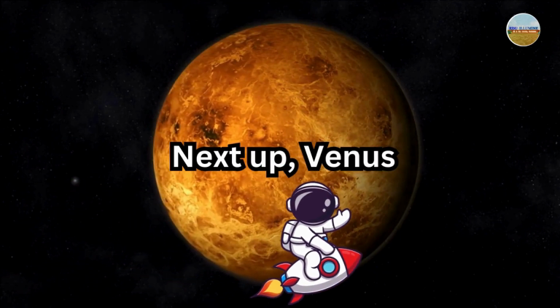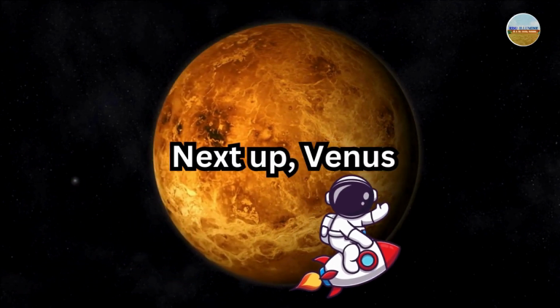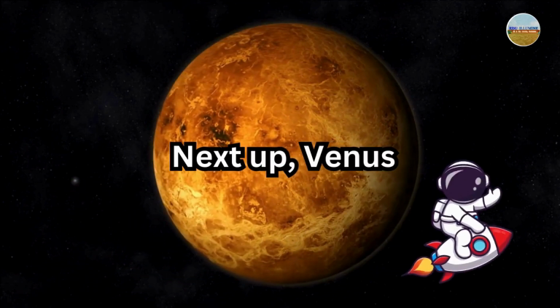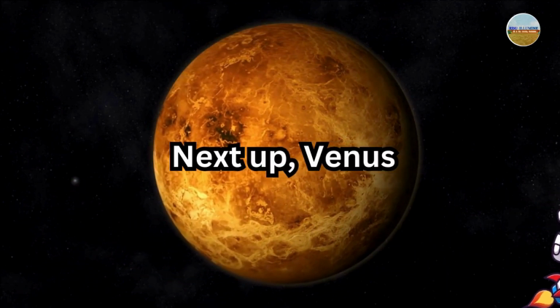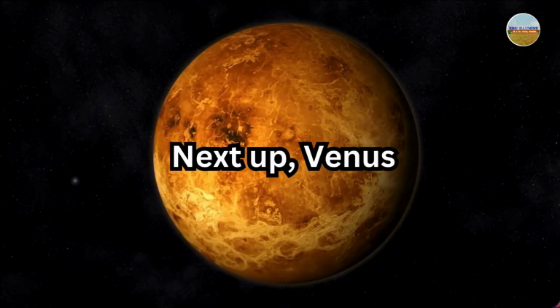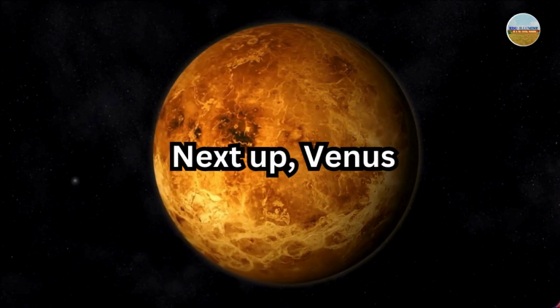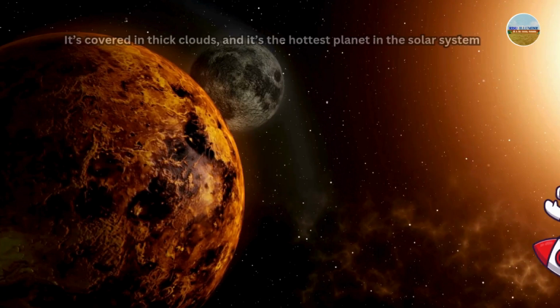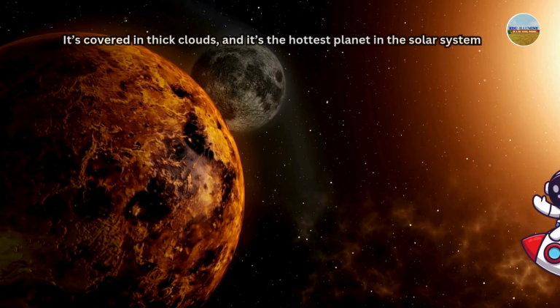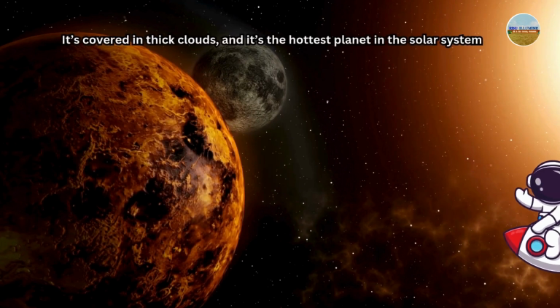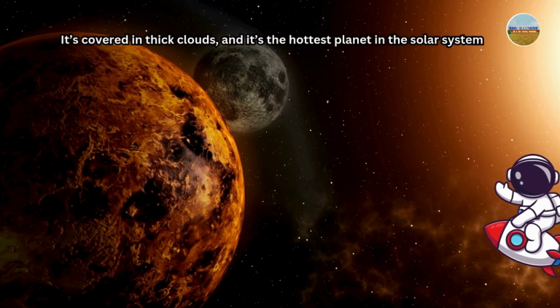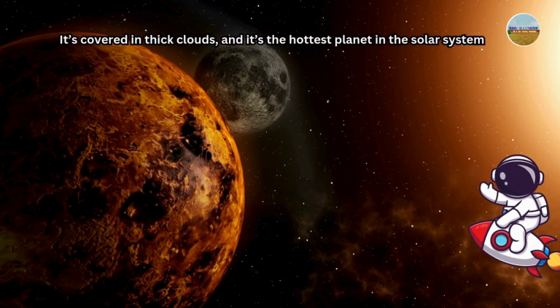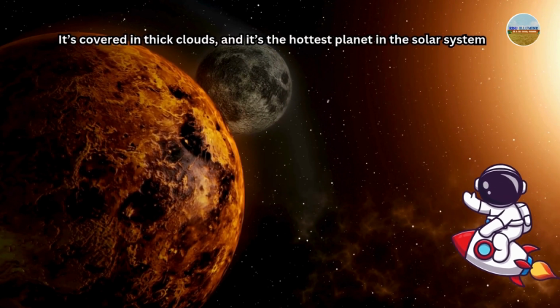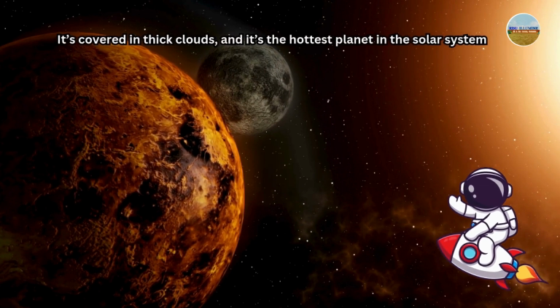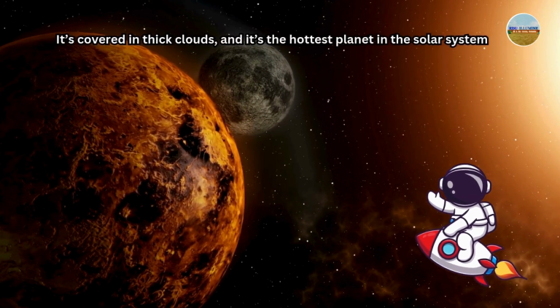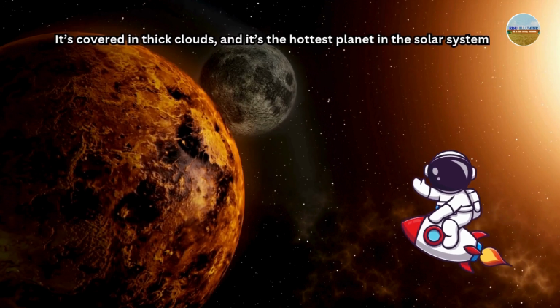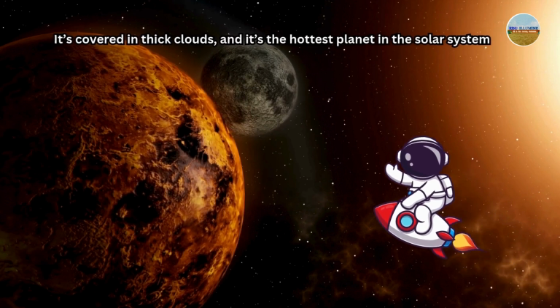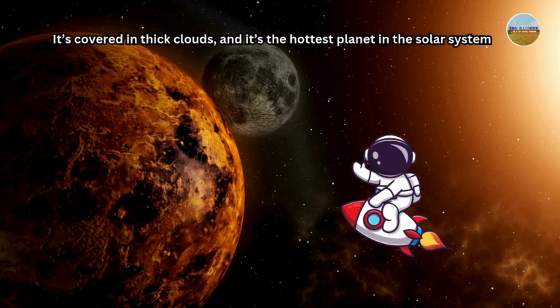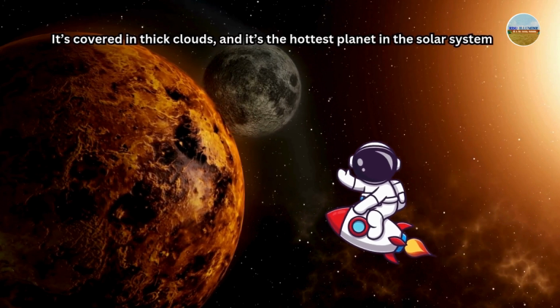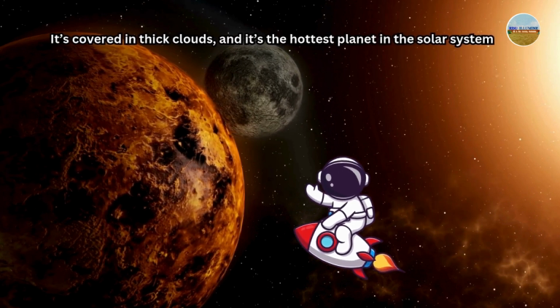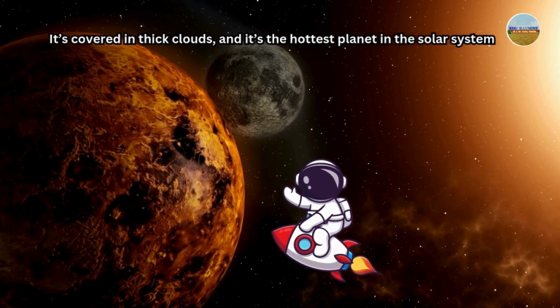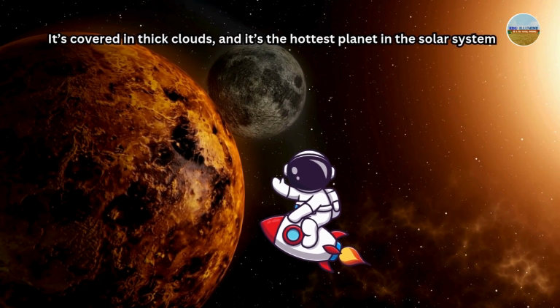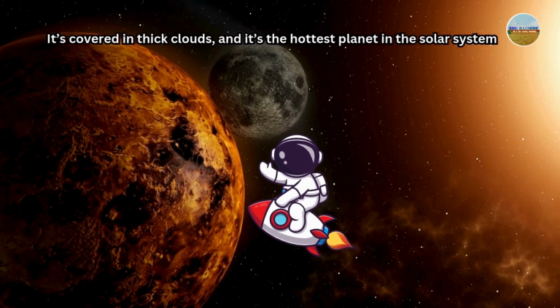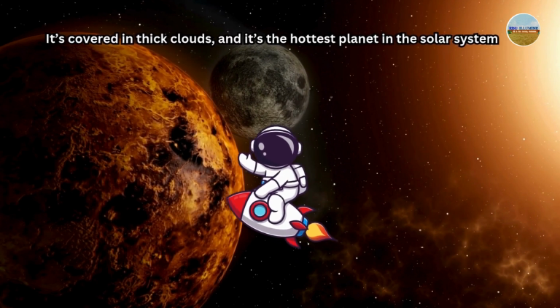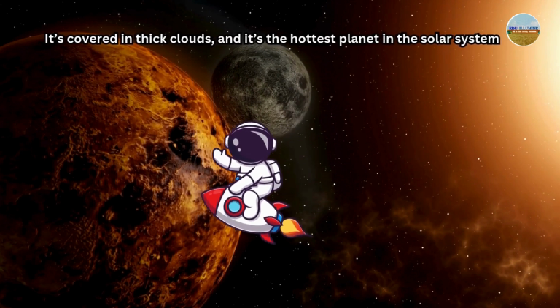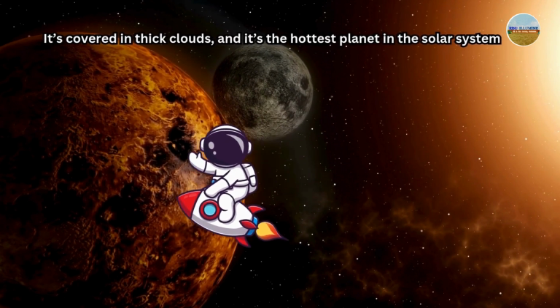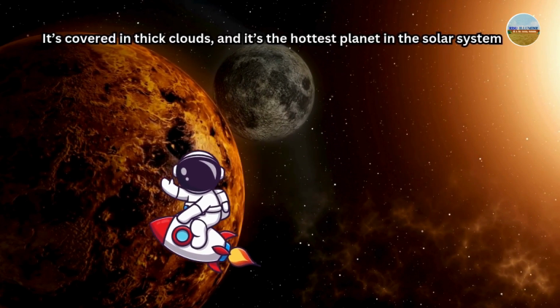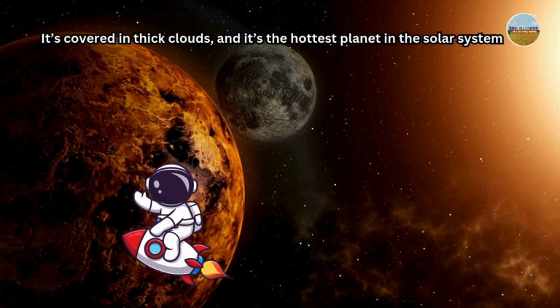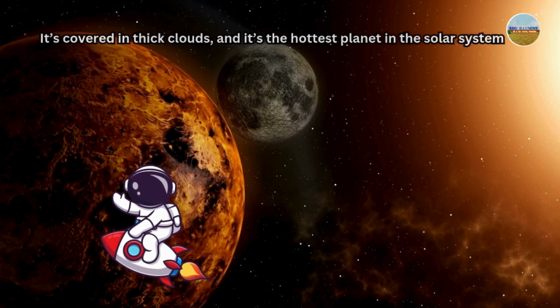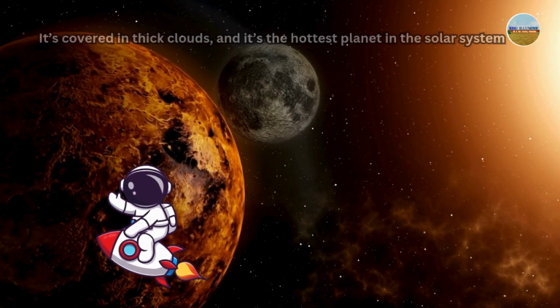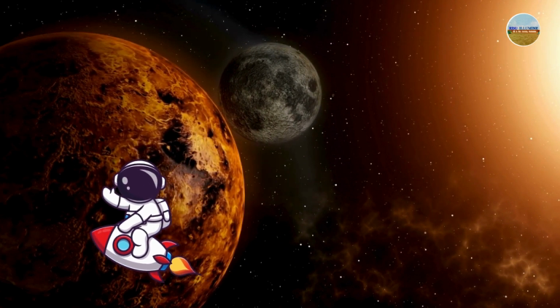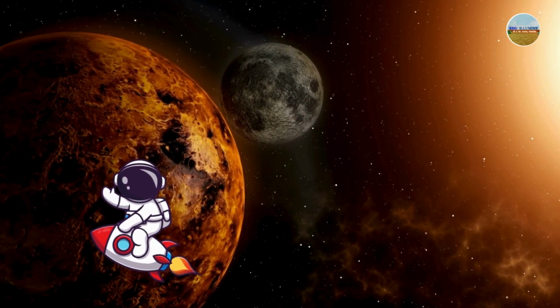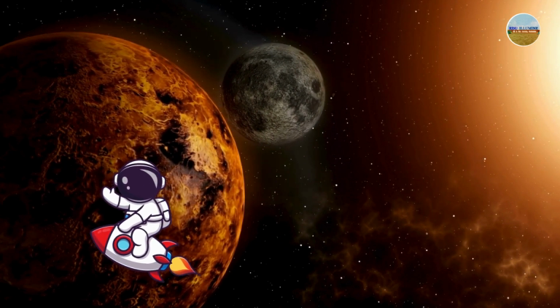Next up, Venus. It's covered in thick clouds, and it's the hottest planet in the solar system.